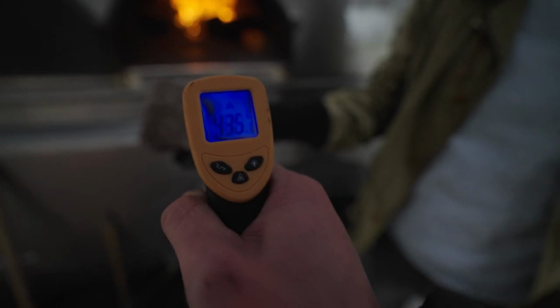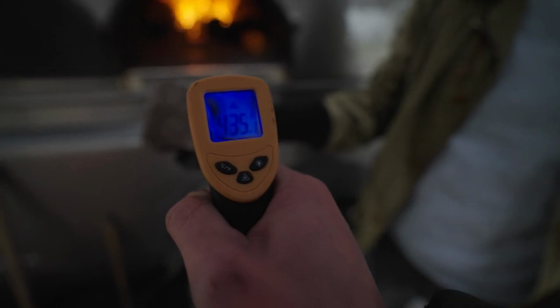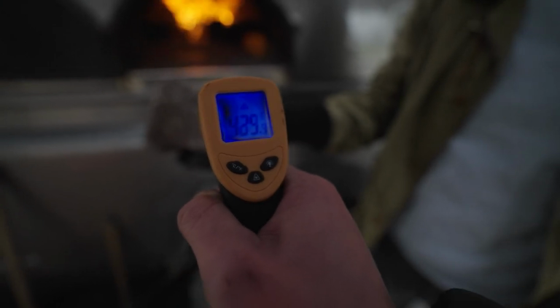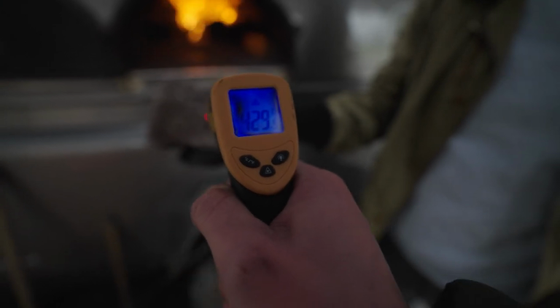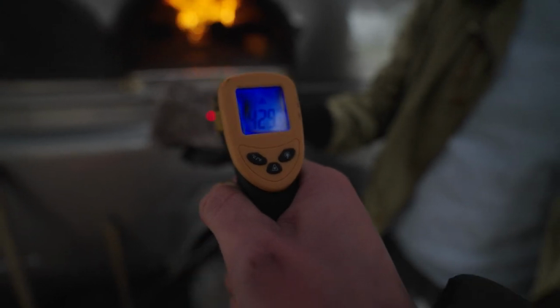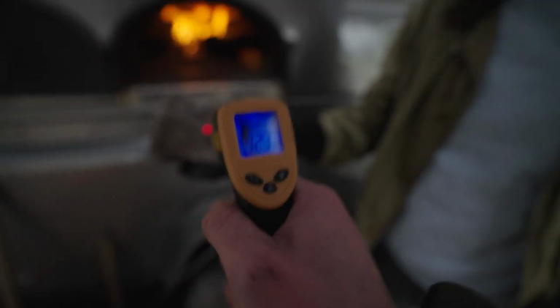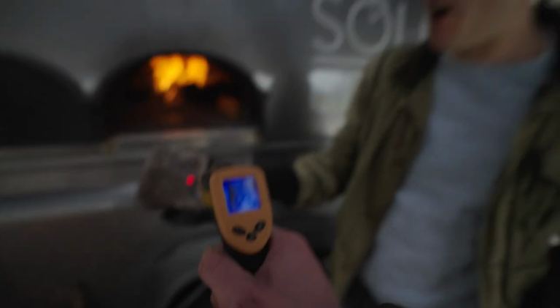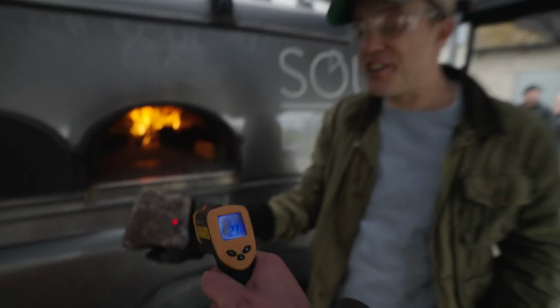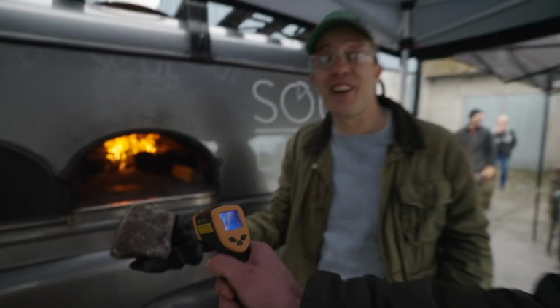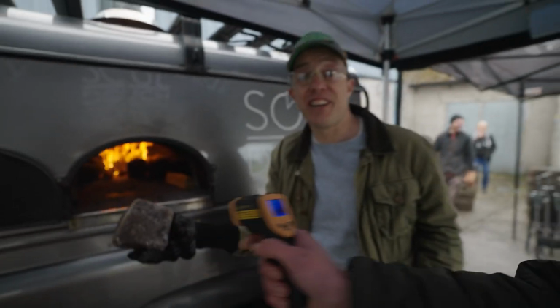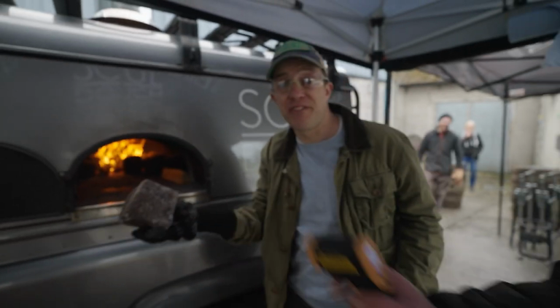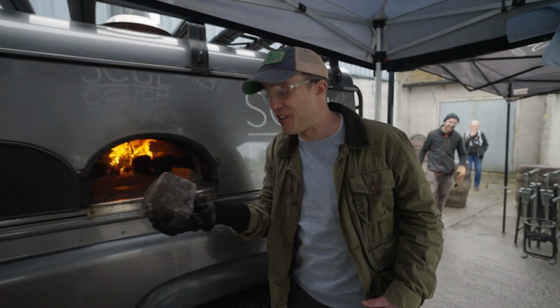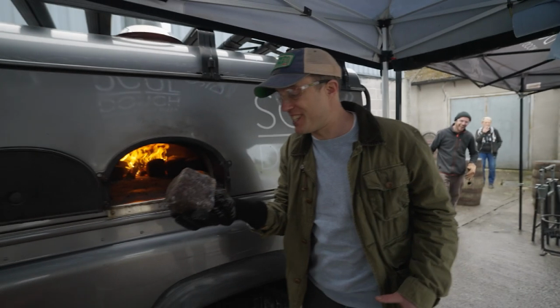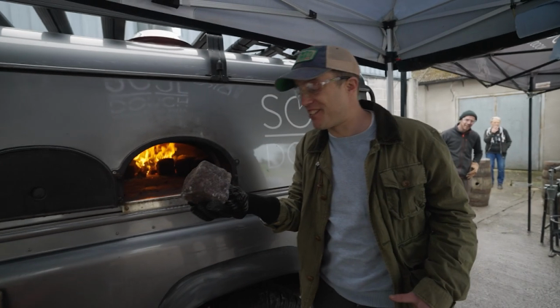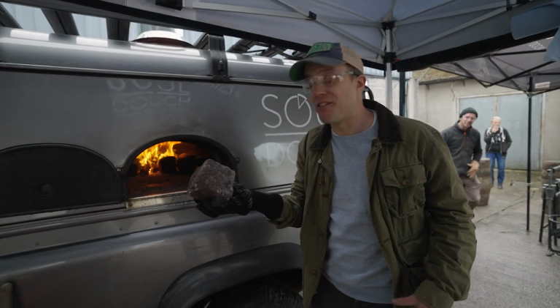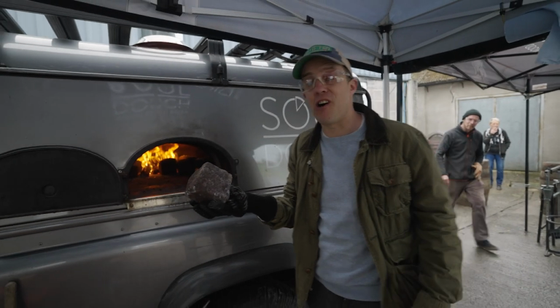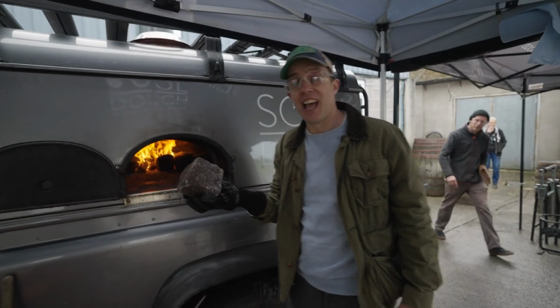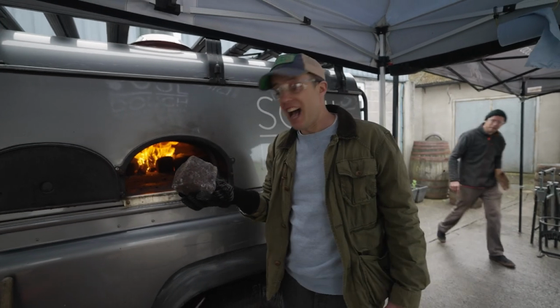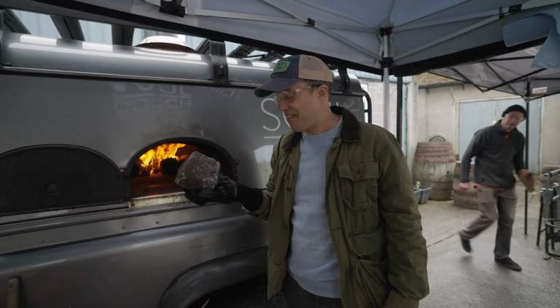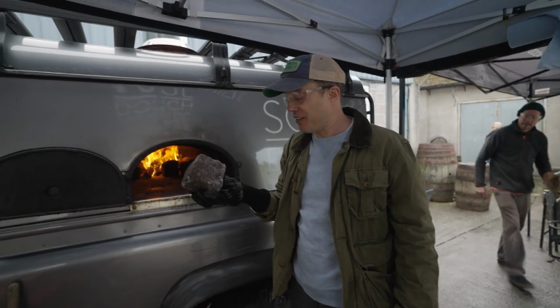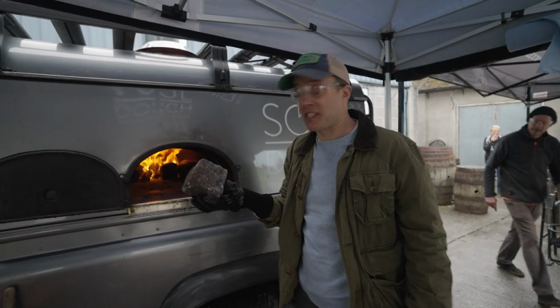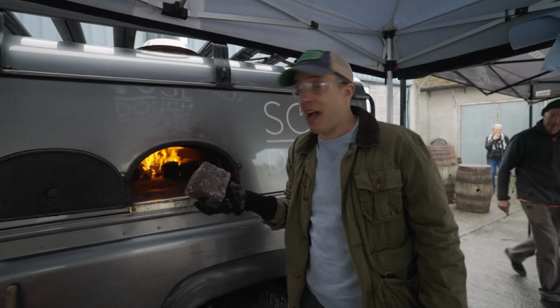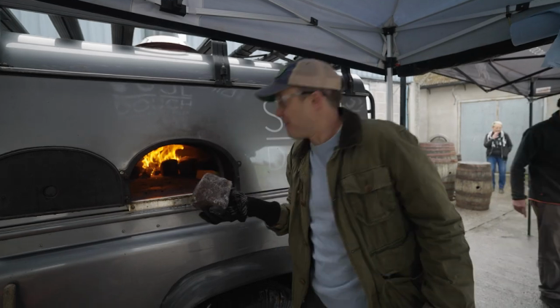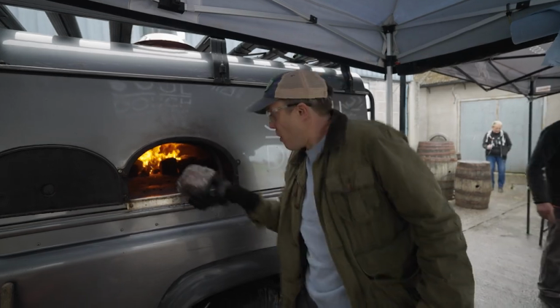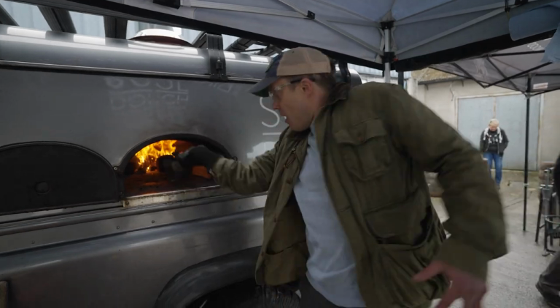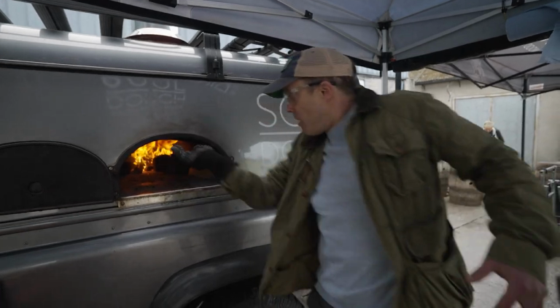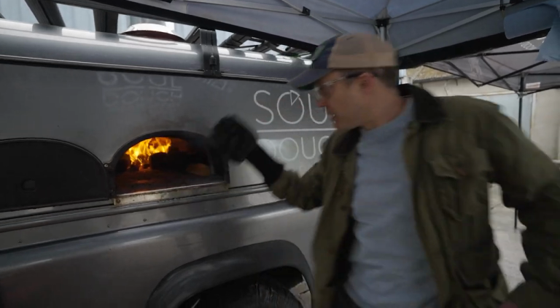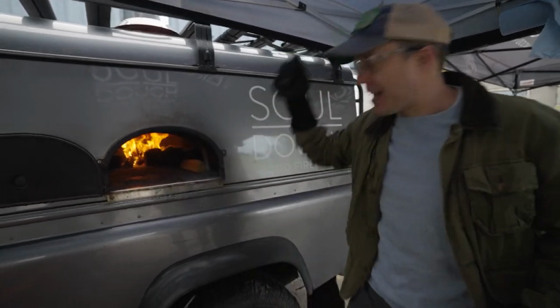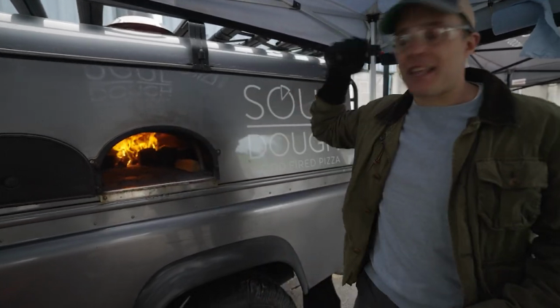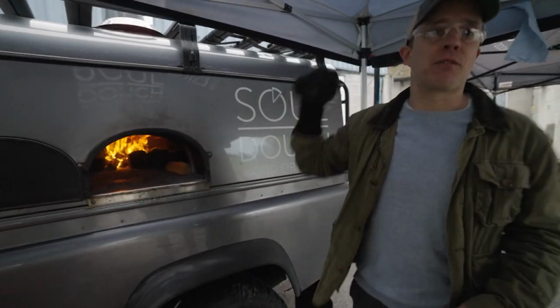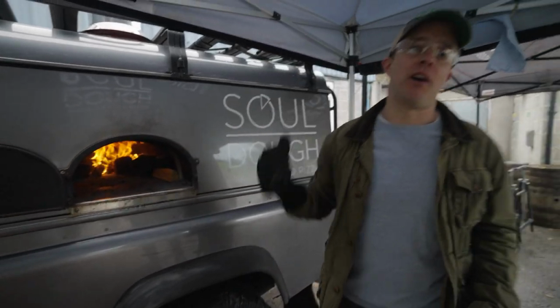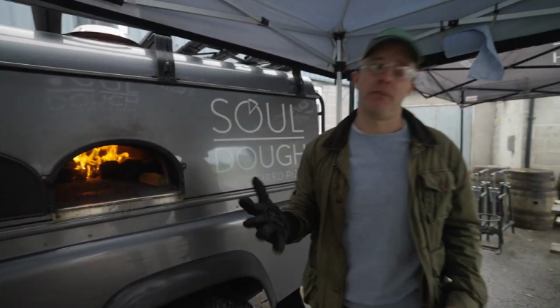440 degrees? 440 degree rock. I've held this in my hand, bro. Okay, that's quite hot.